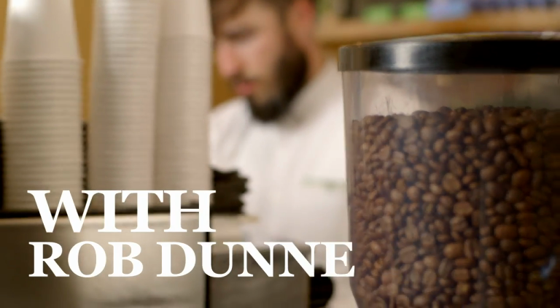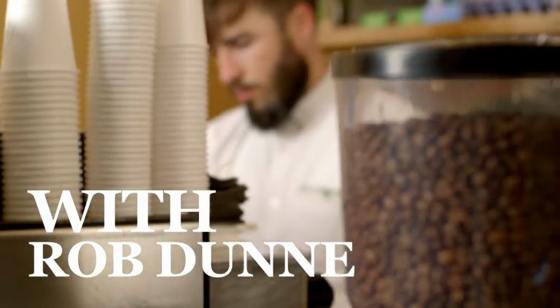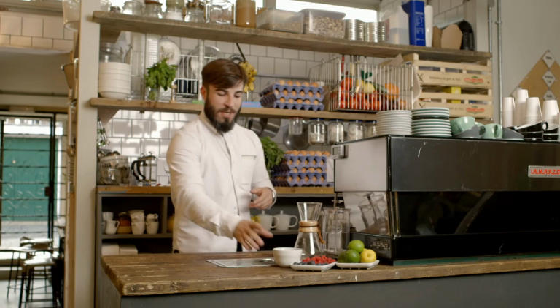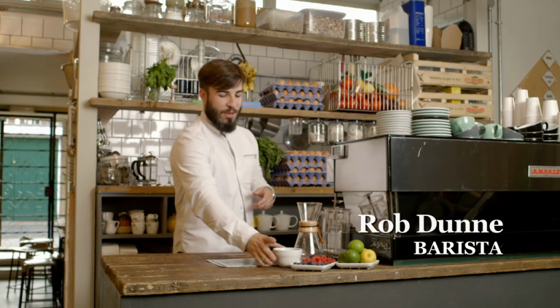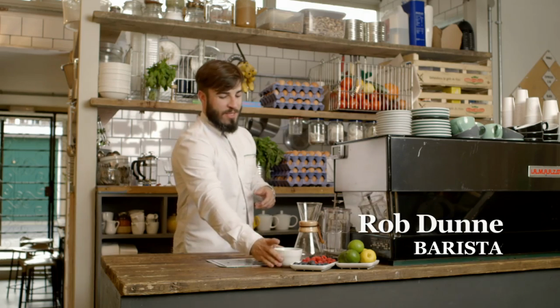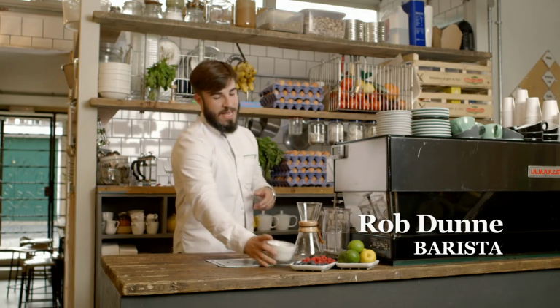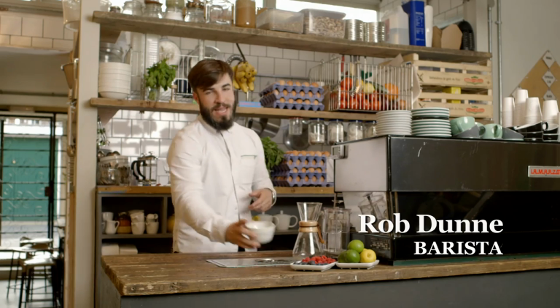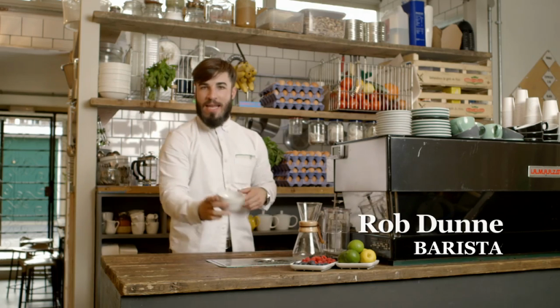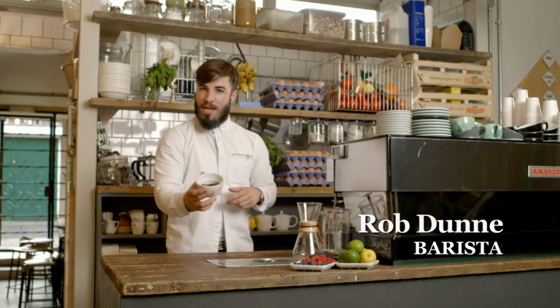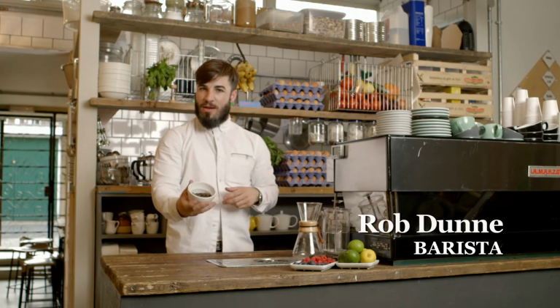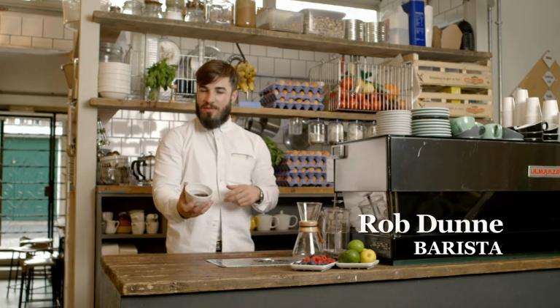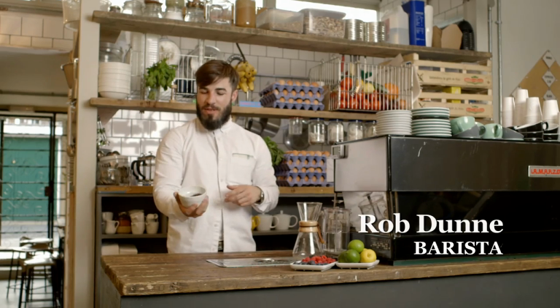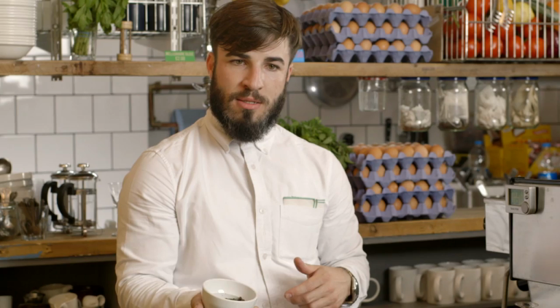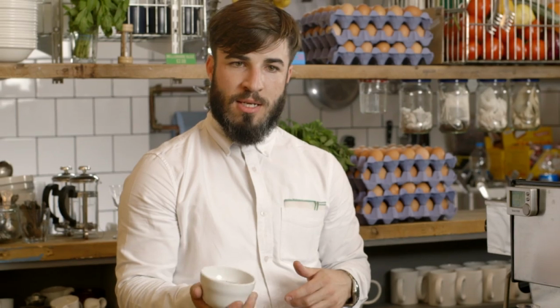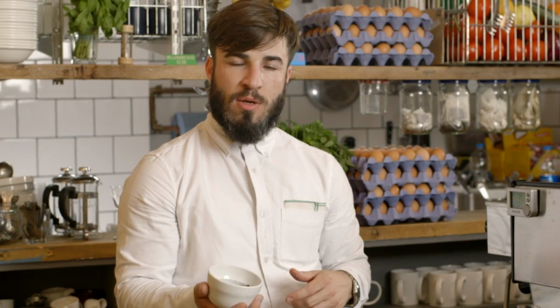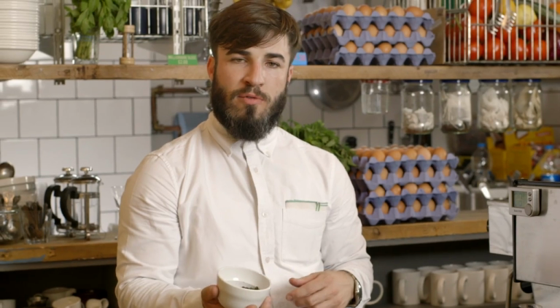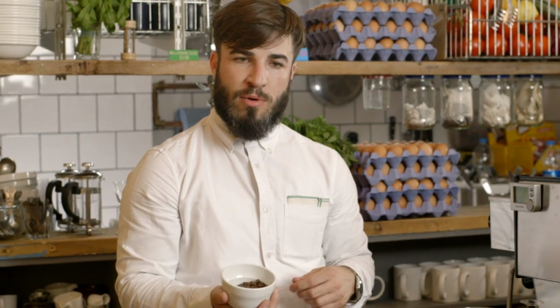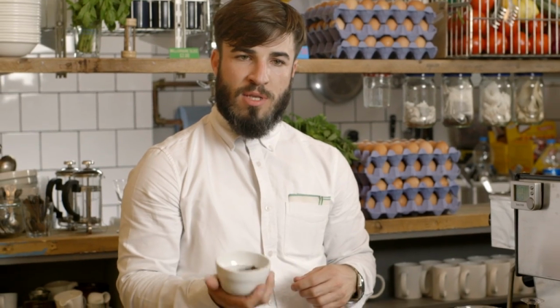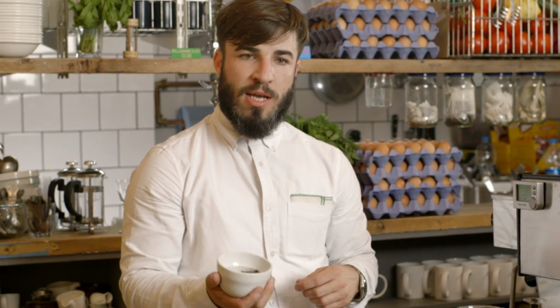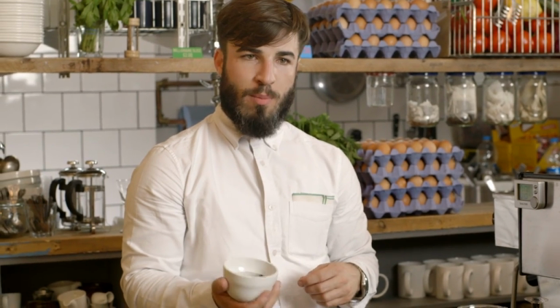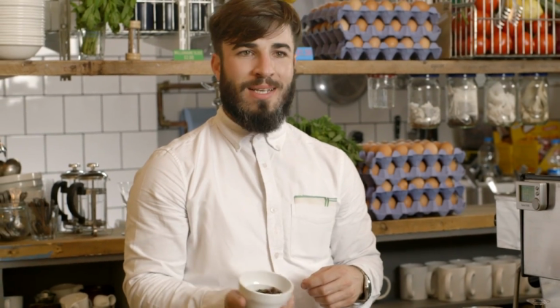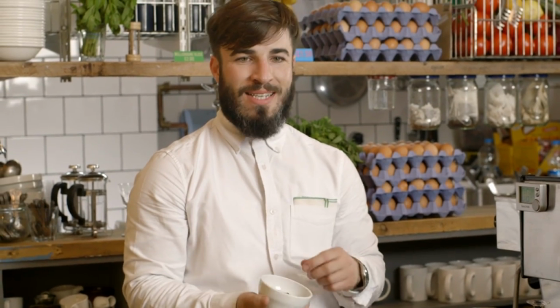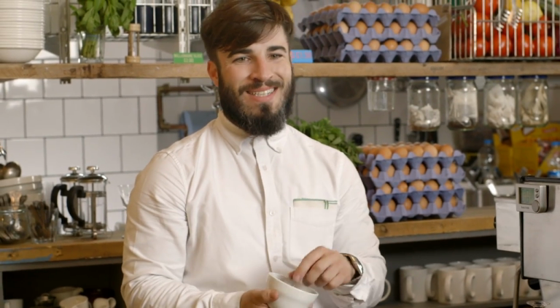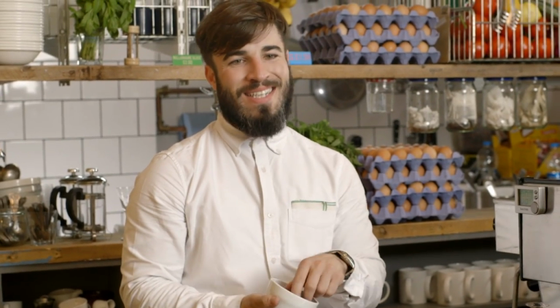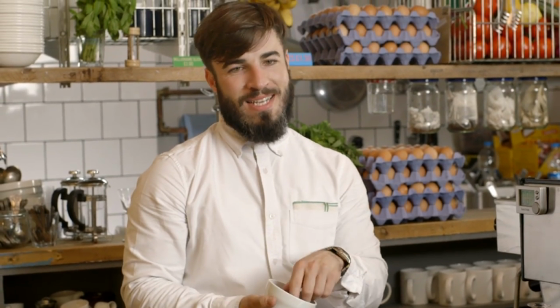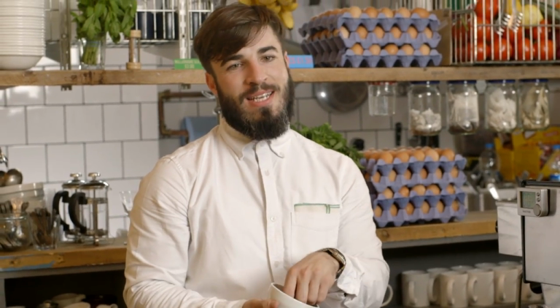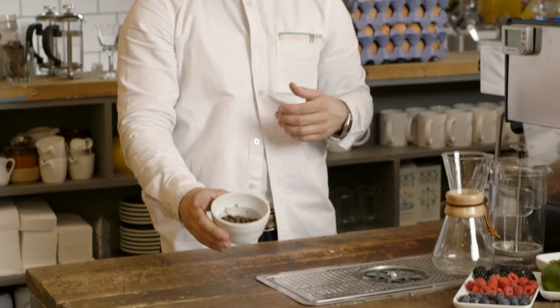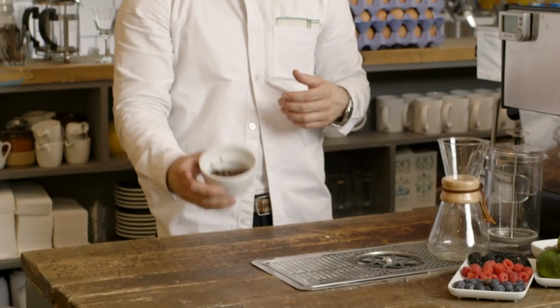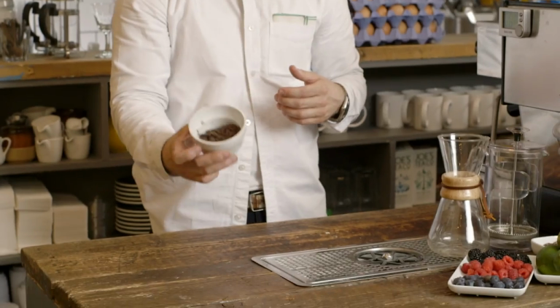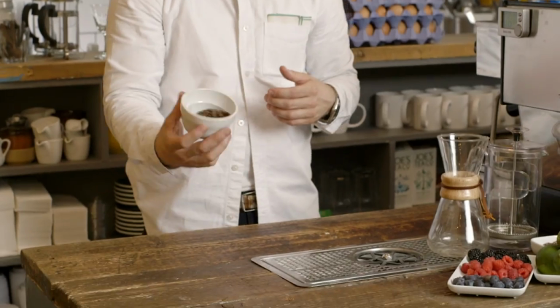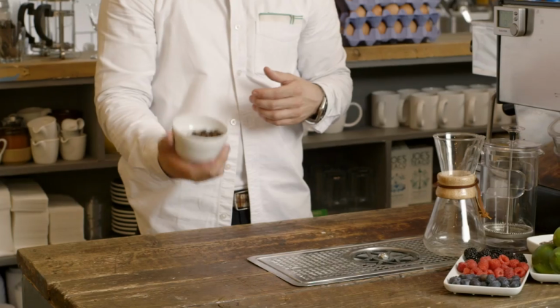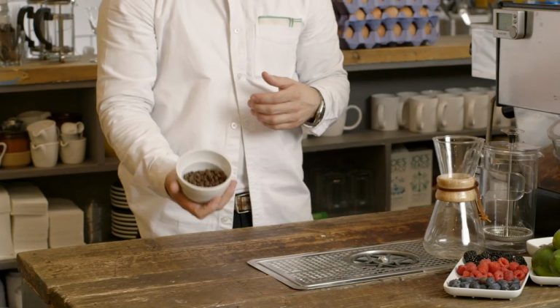I'm going to use a Kenyan coffee, which is known for its high complexity, acidity, and fruit notes.